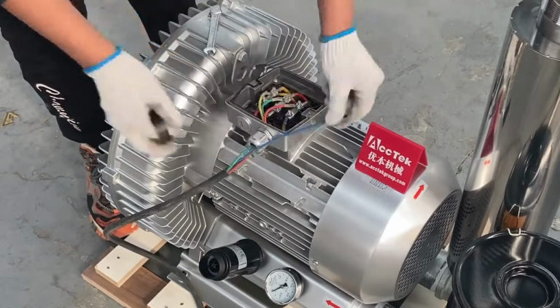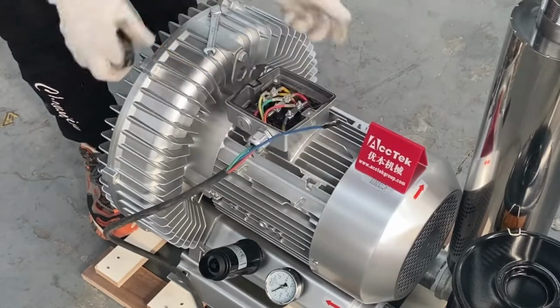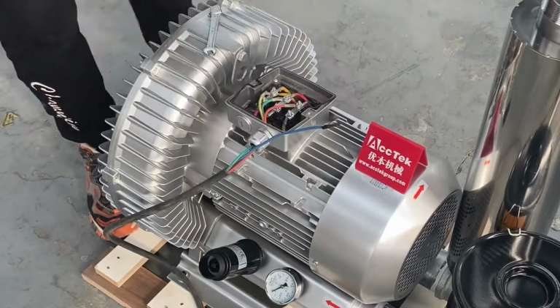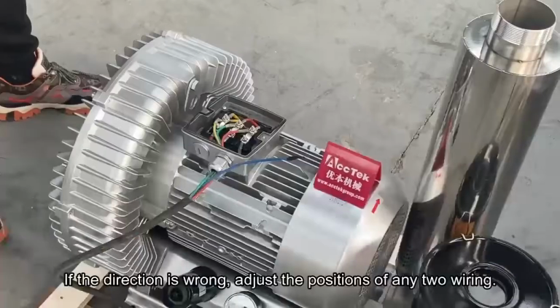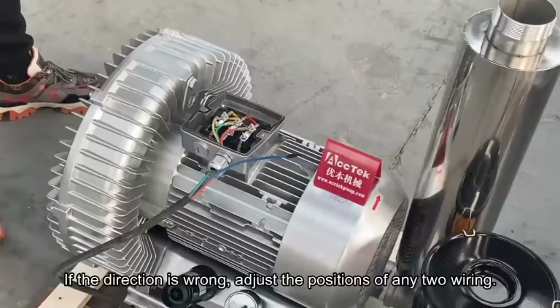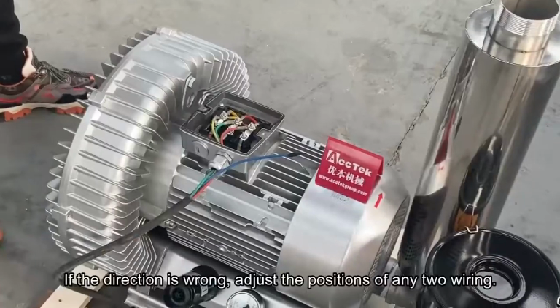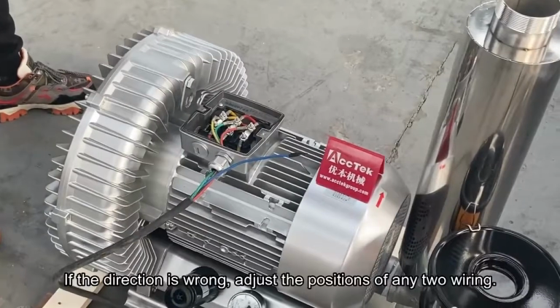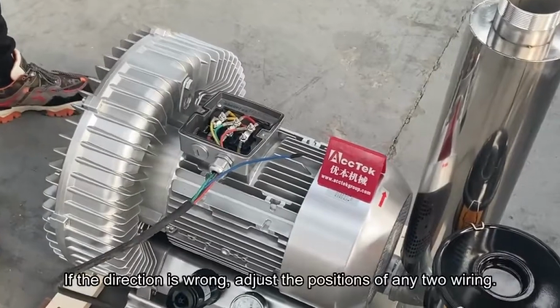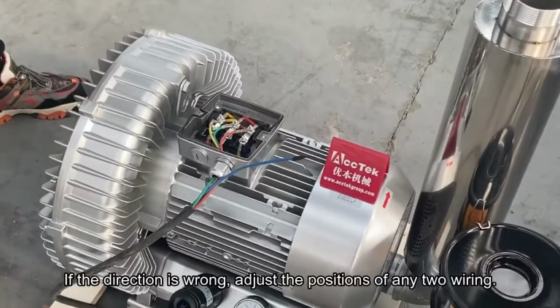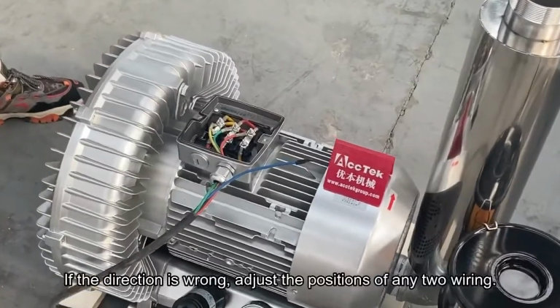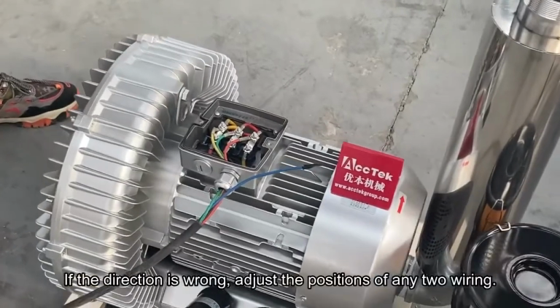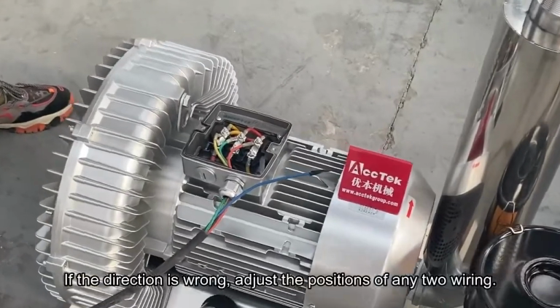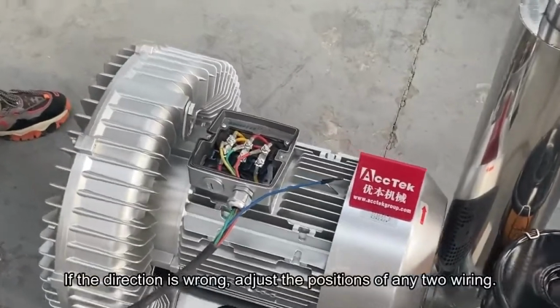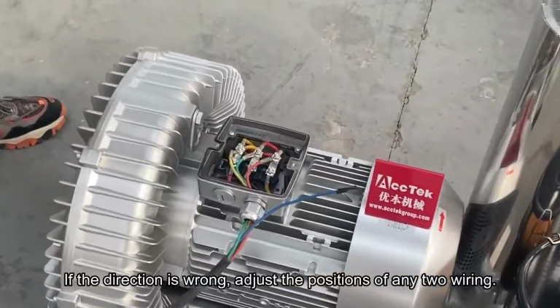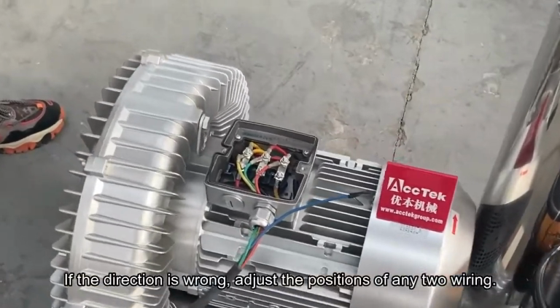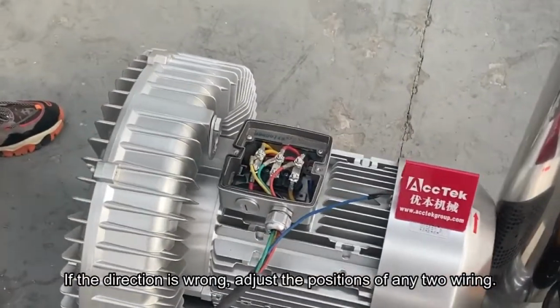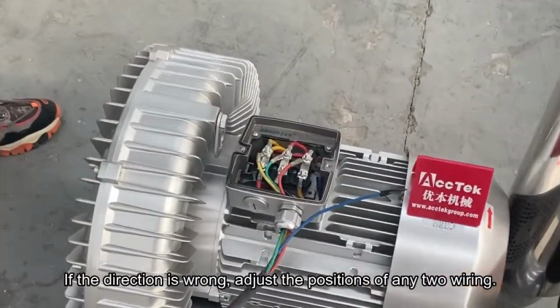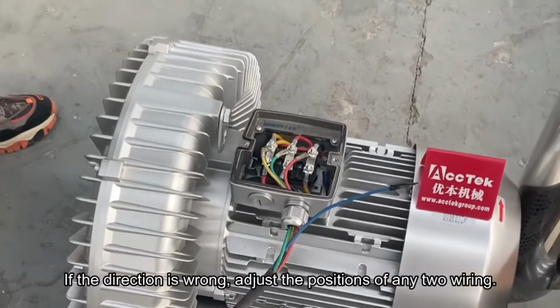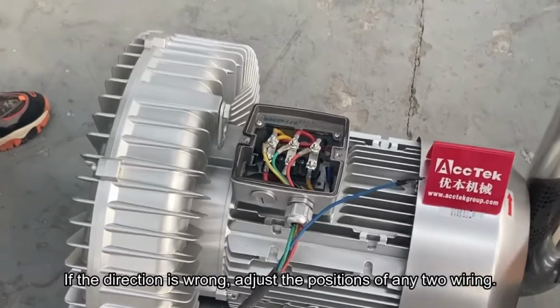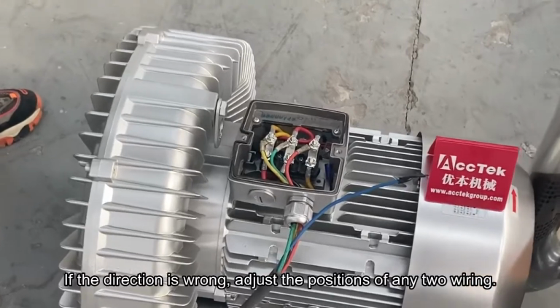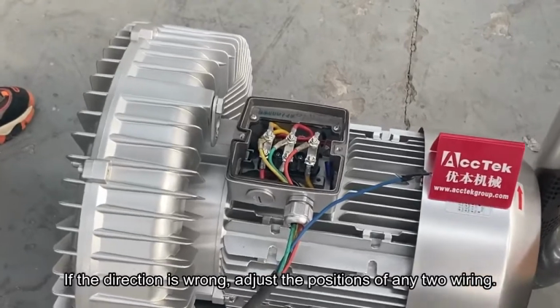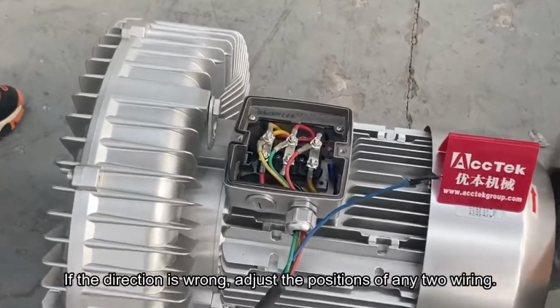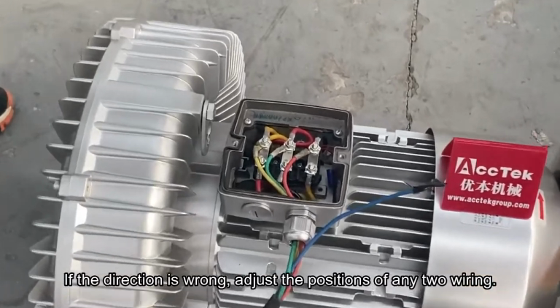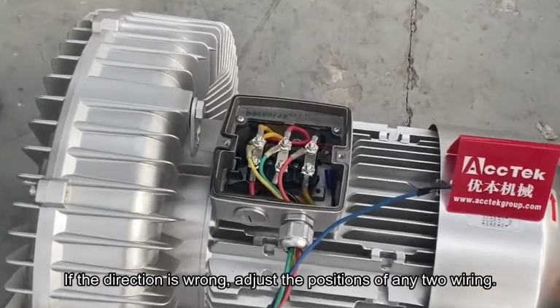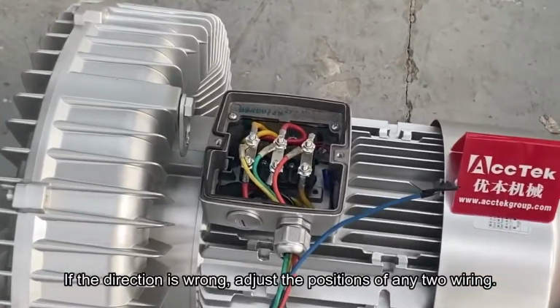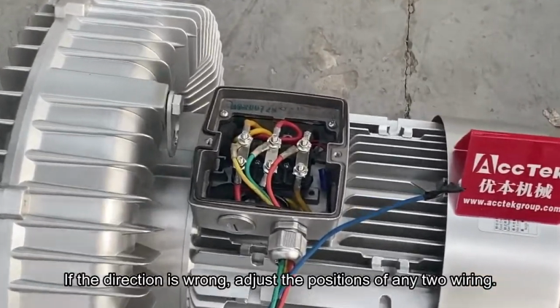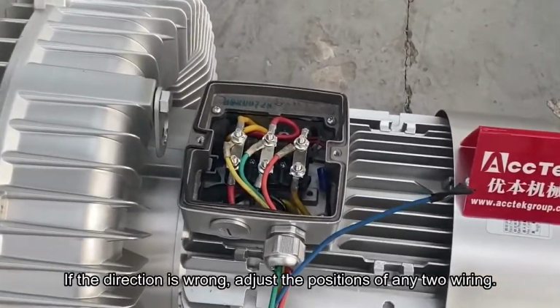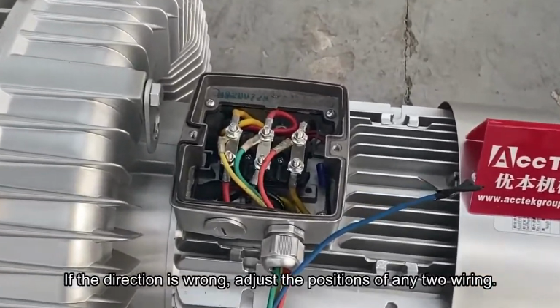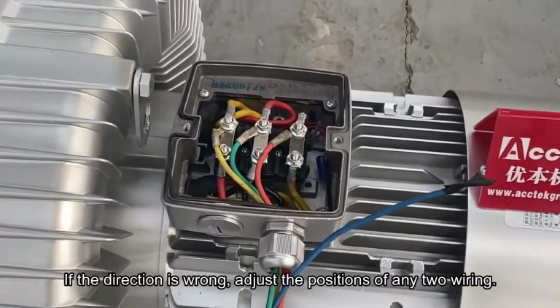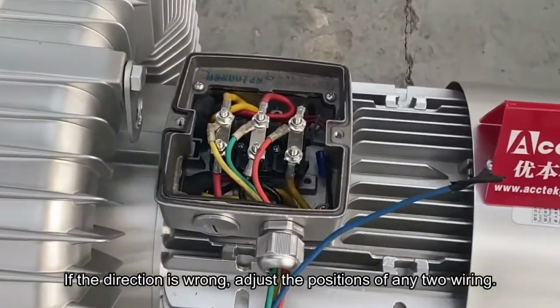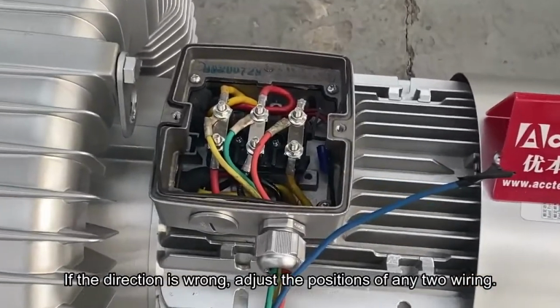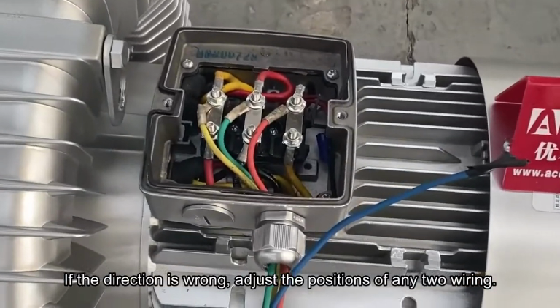If the direction is wrong, adjust the positions of any two wires in the wiring.